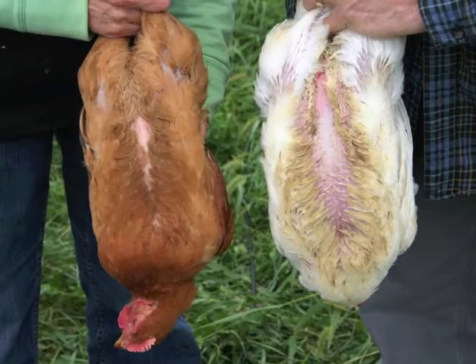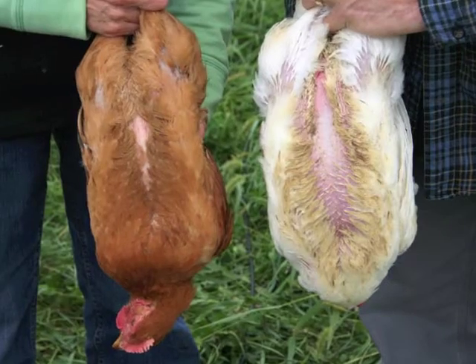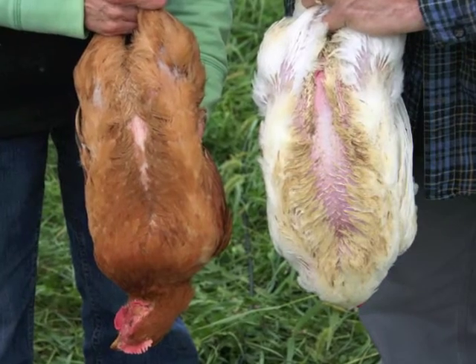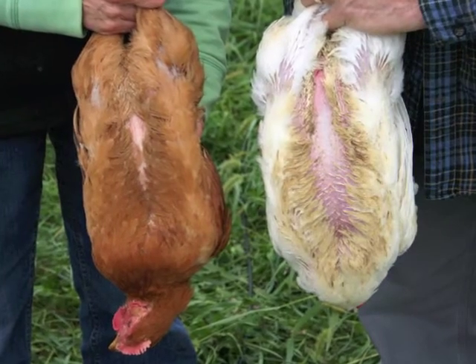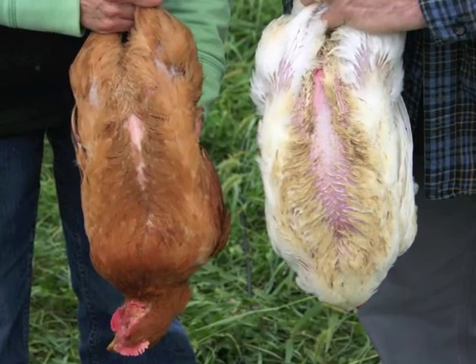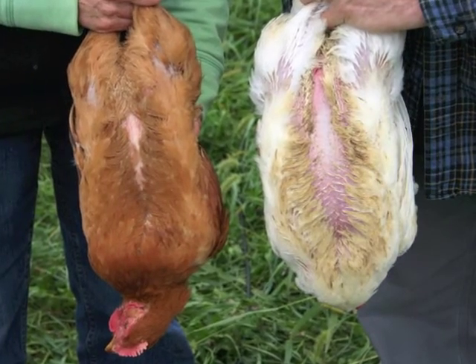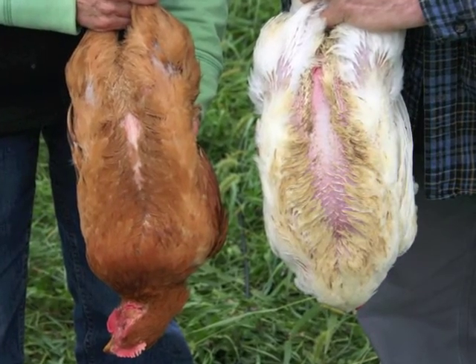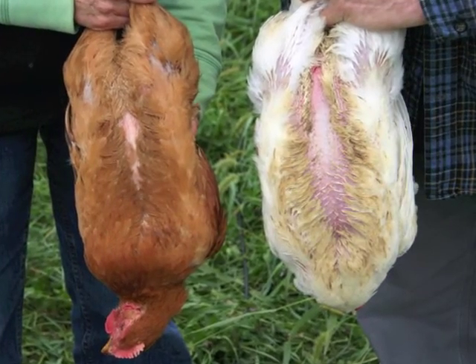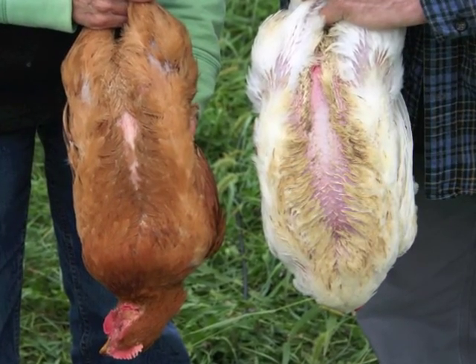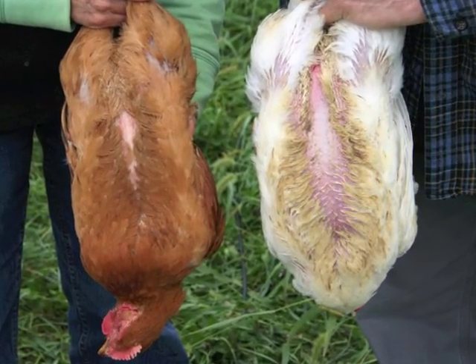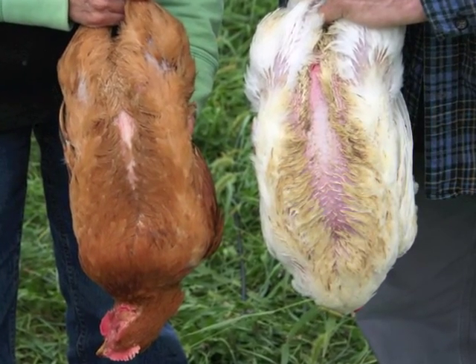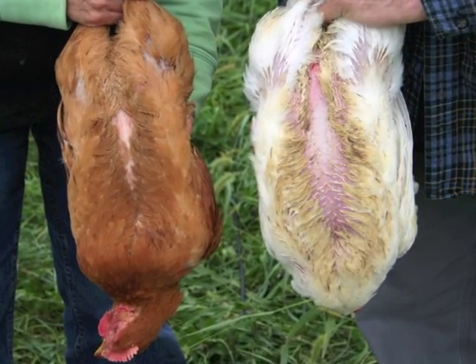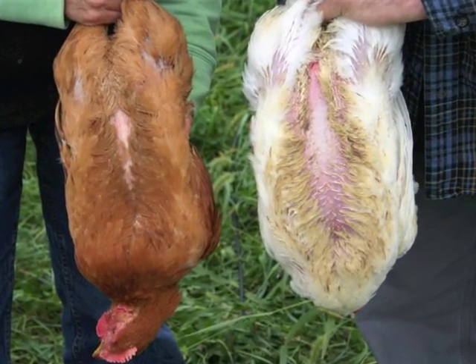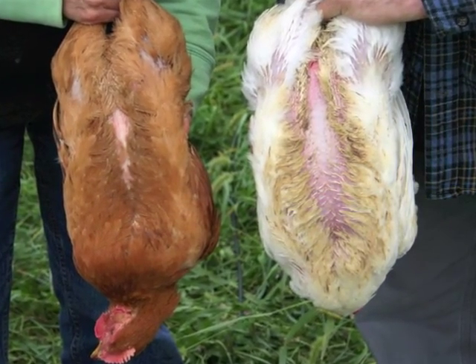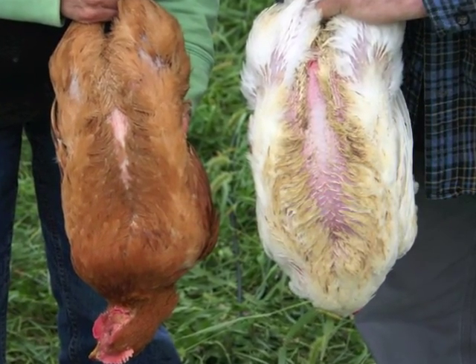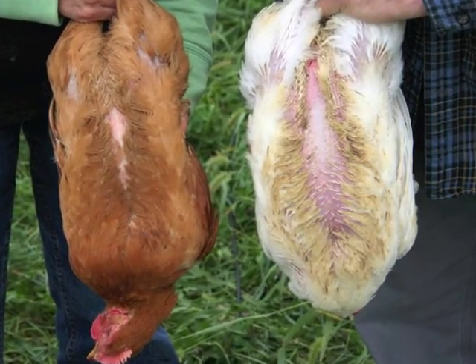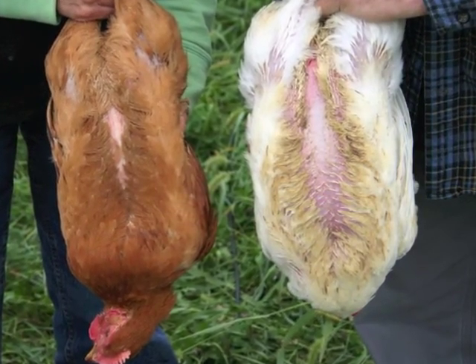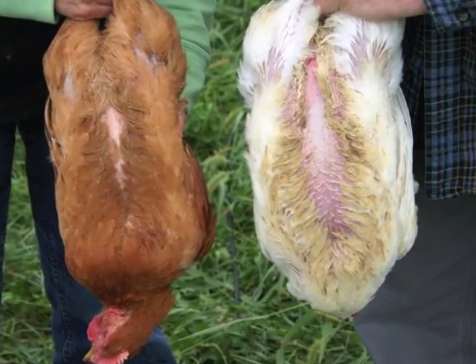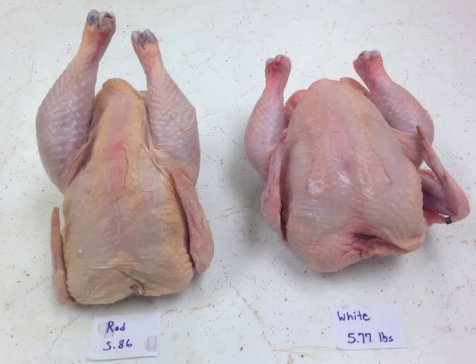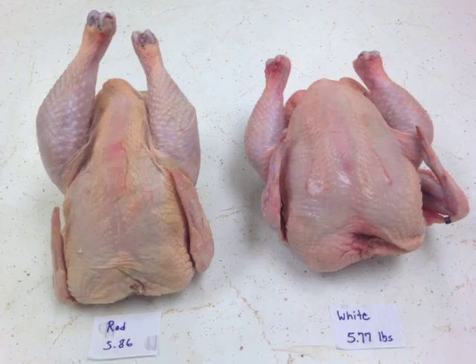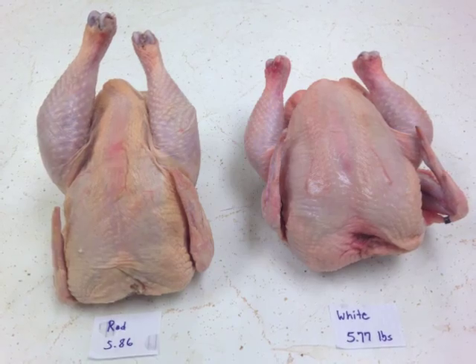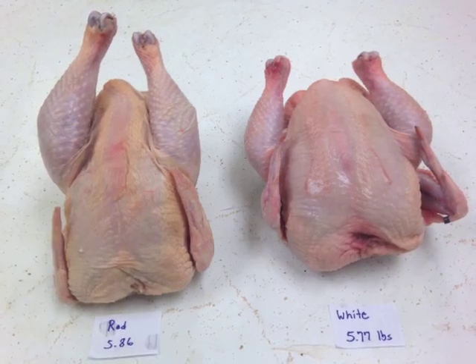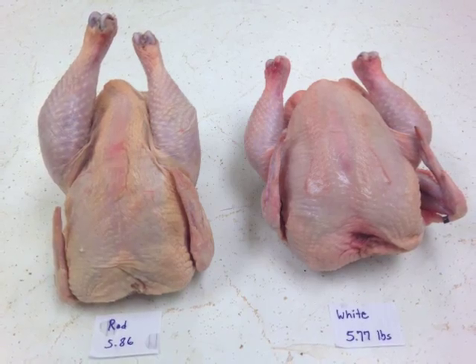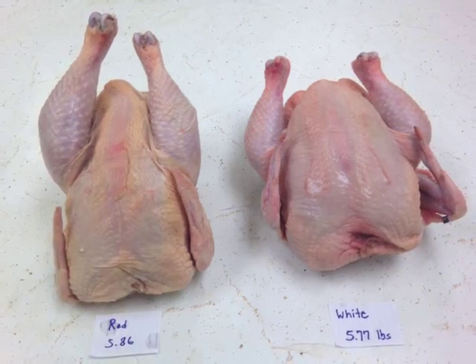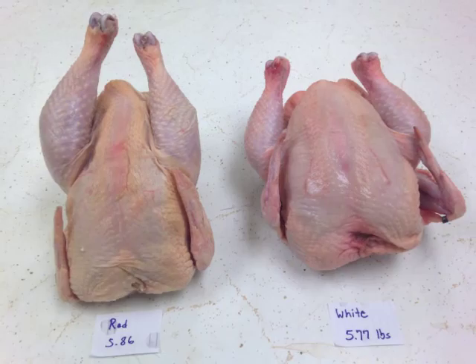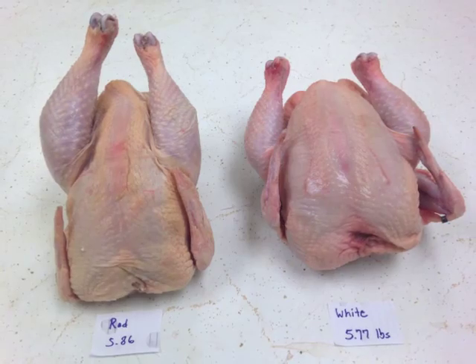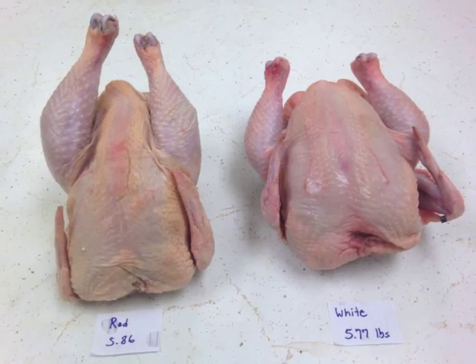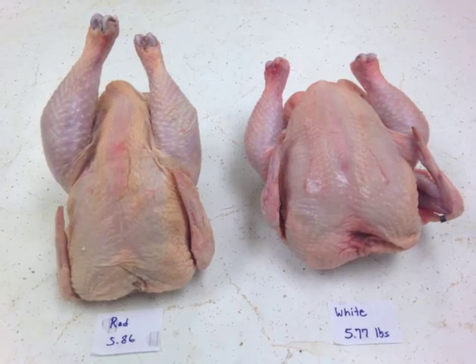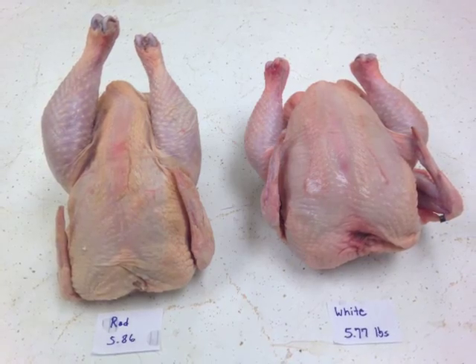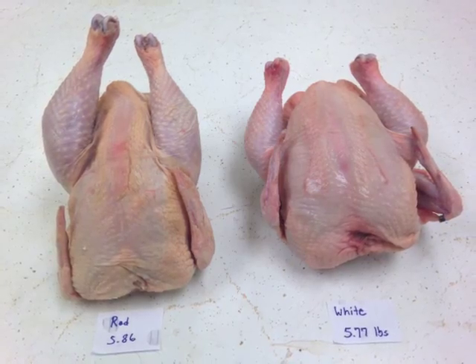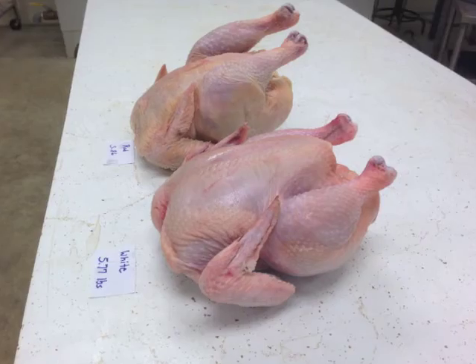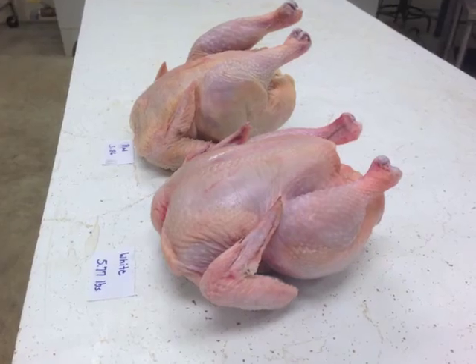The red birds are slower growing, taking about two weeks longer to finish and have a different carcass shape.